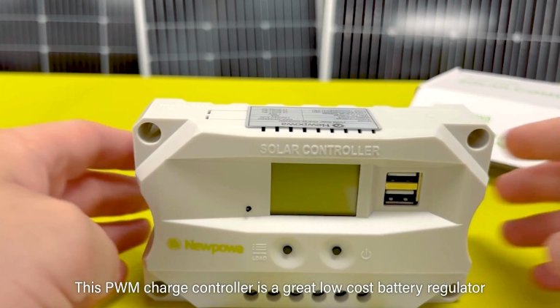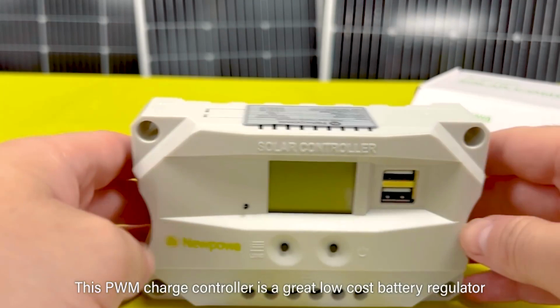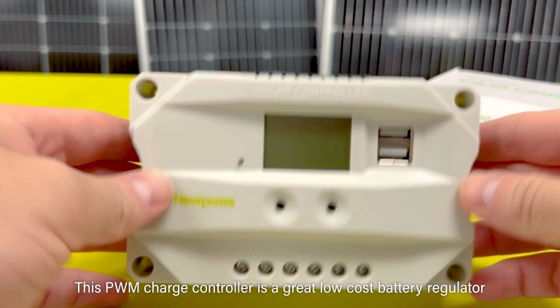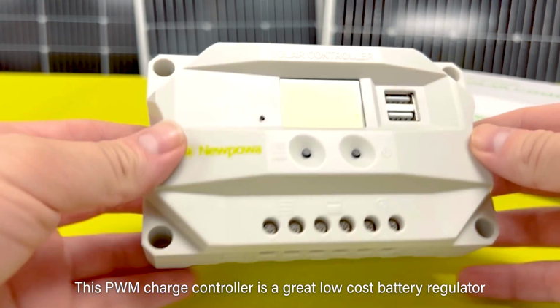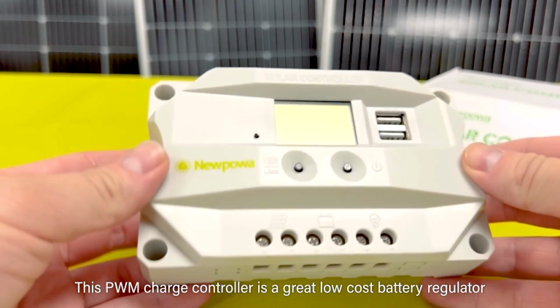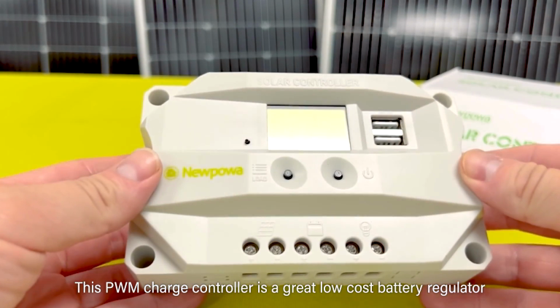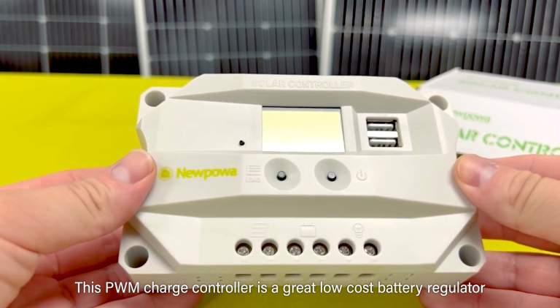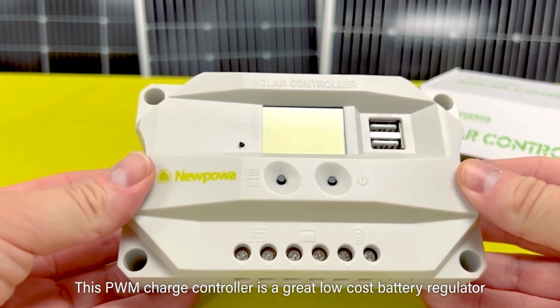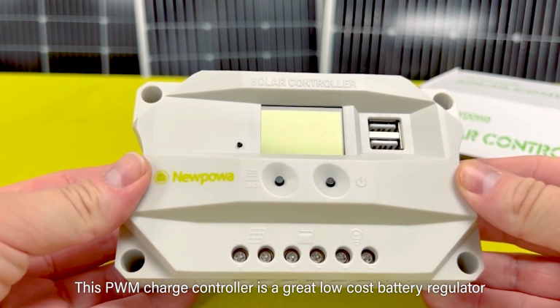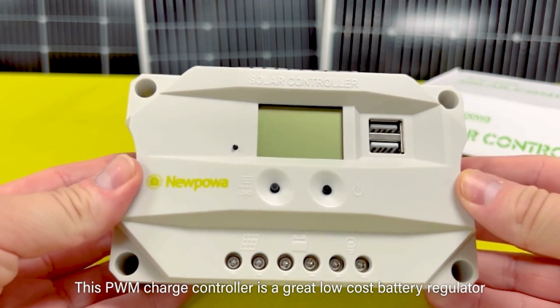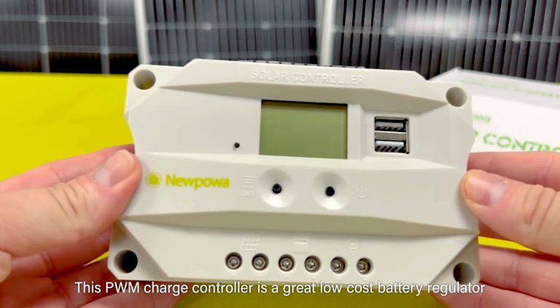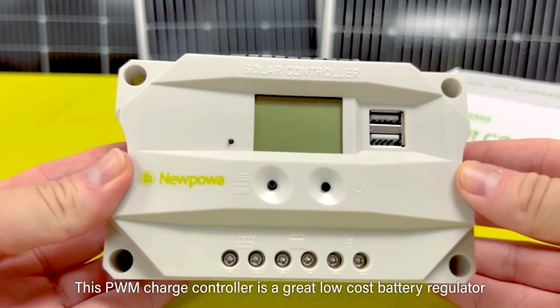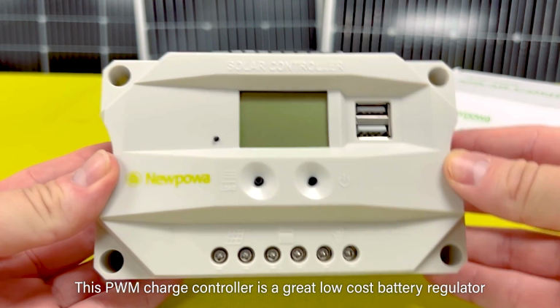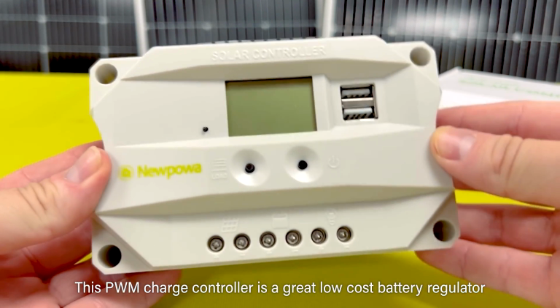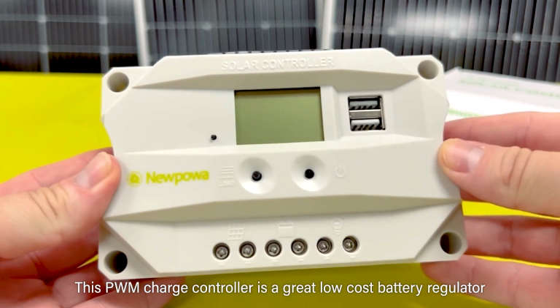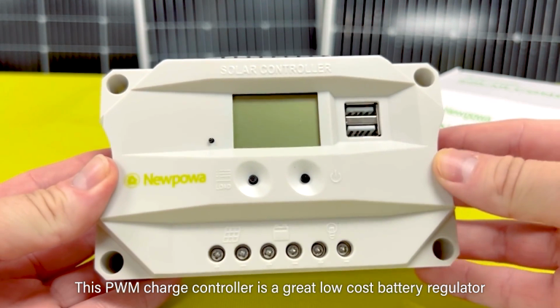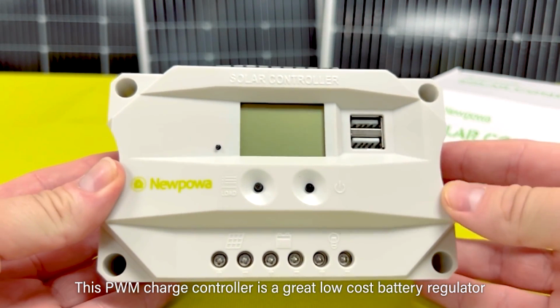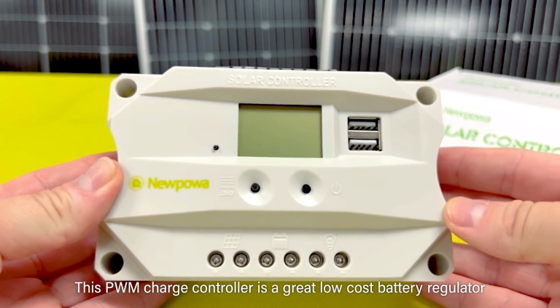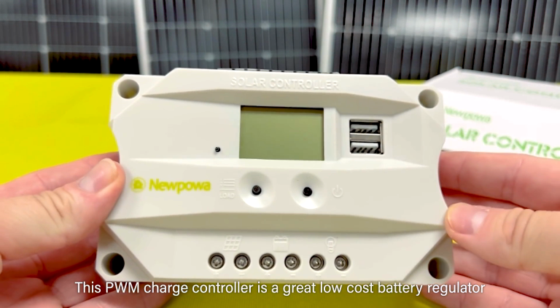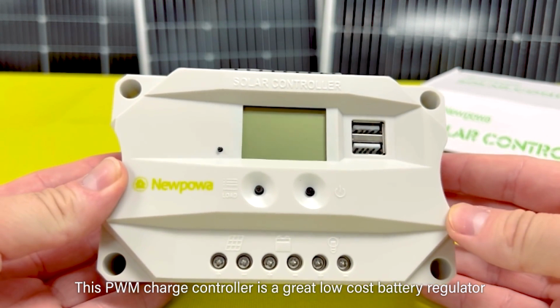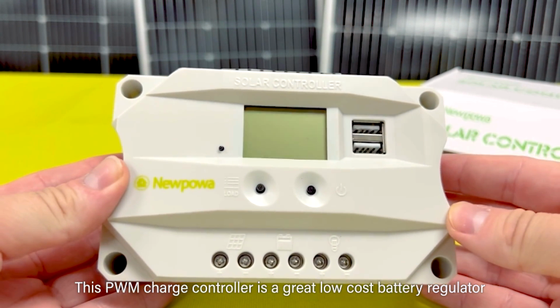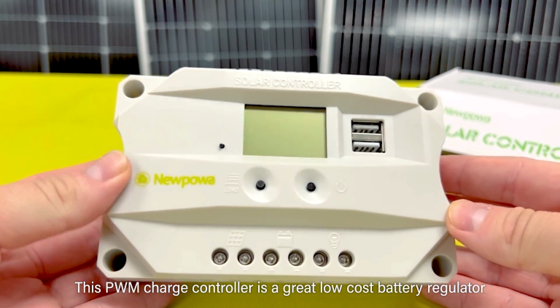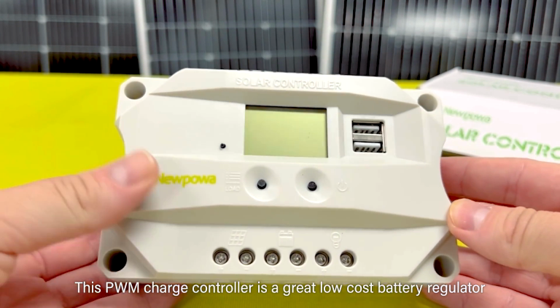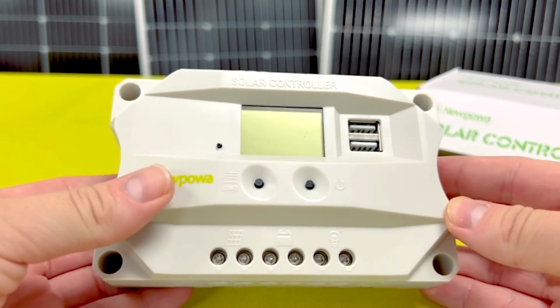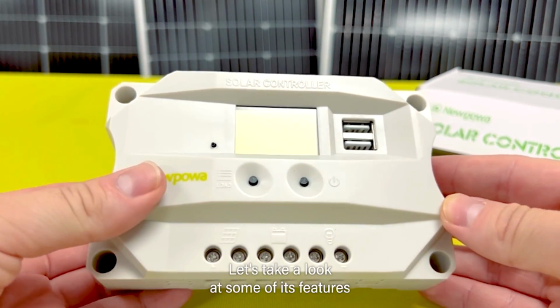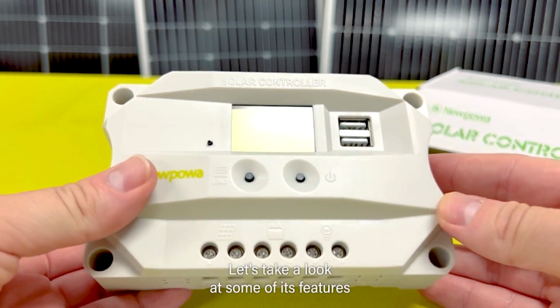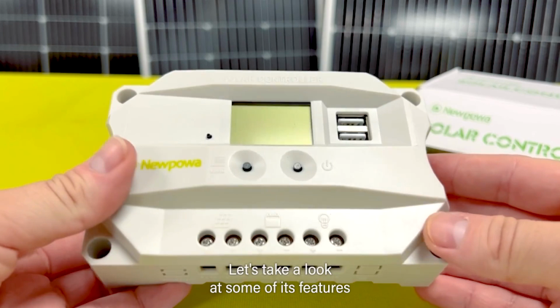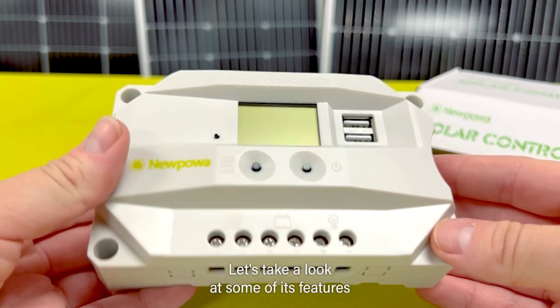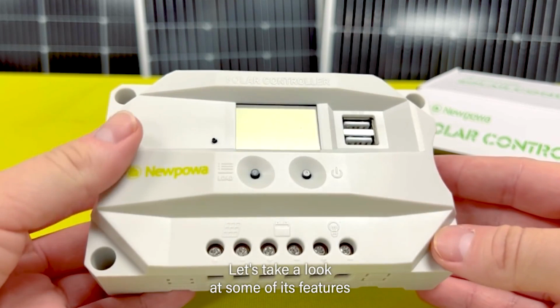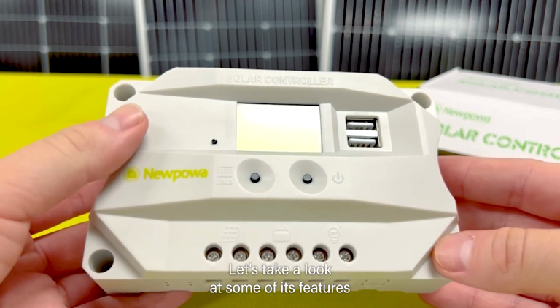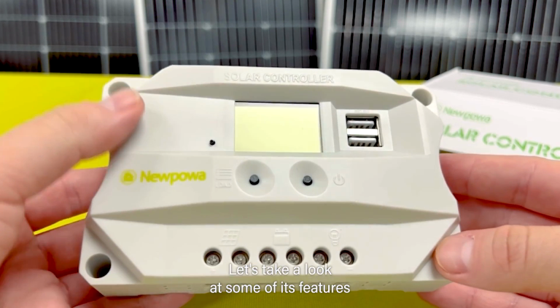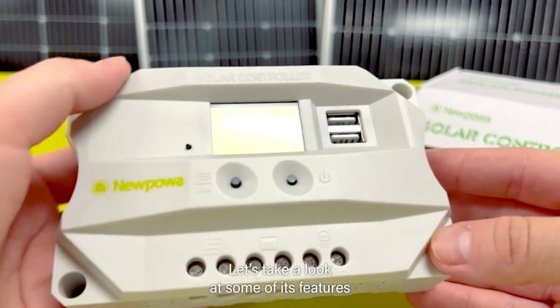This PWM charge controller is a great low-cost battery regulator. Let's take a look at some of its features.